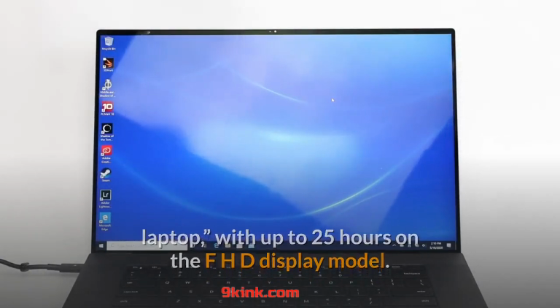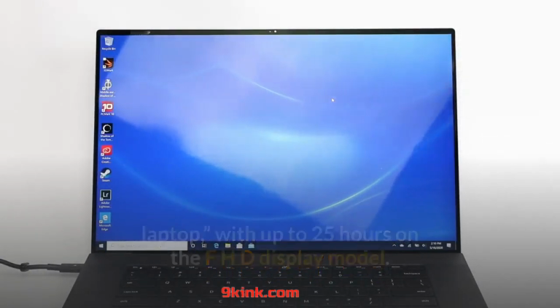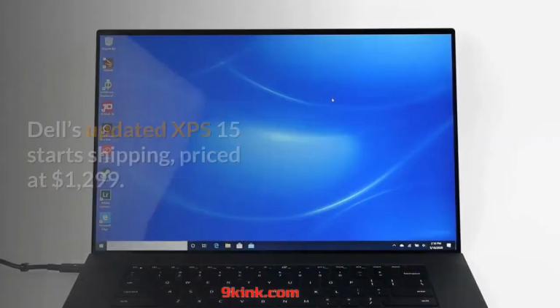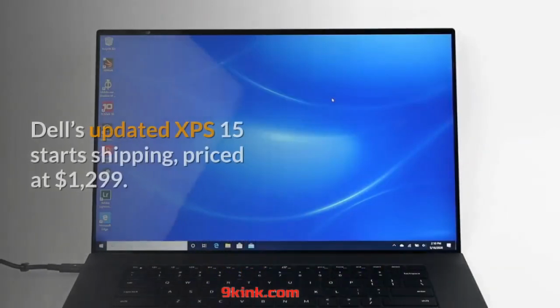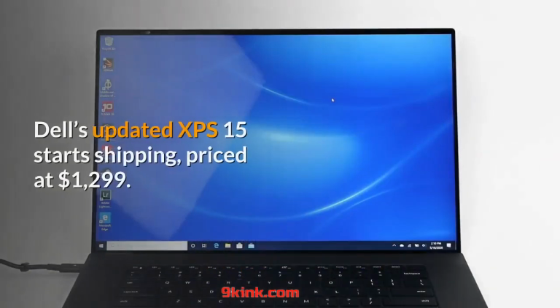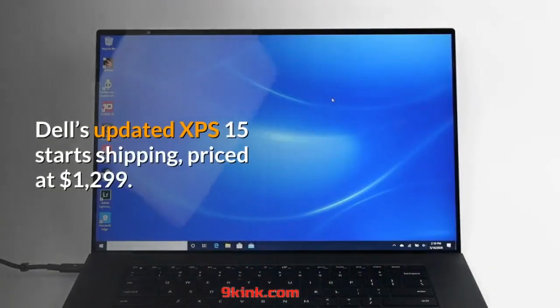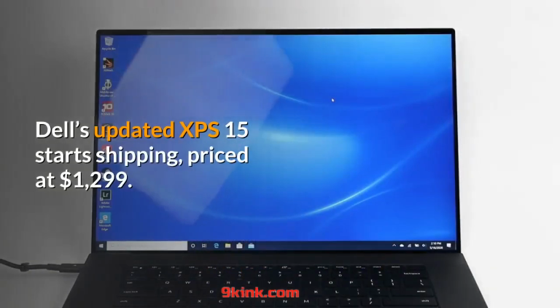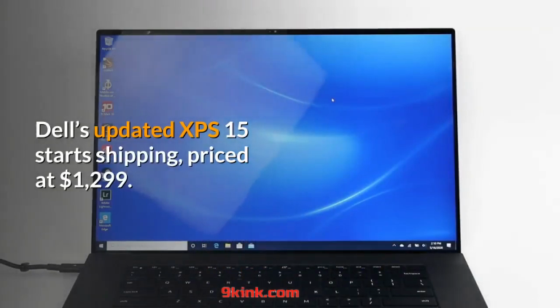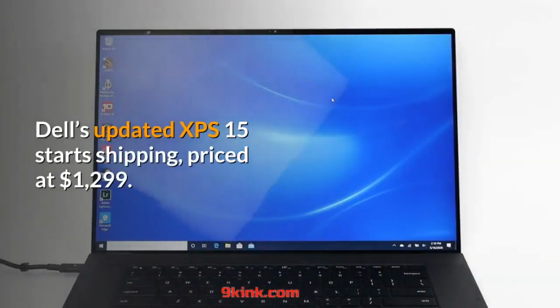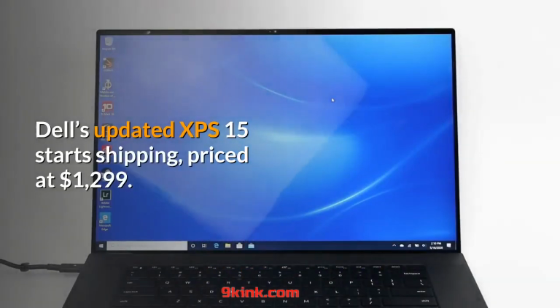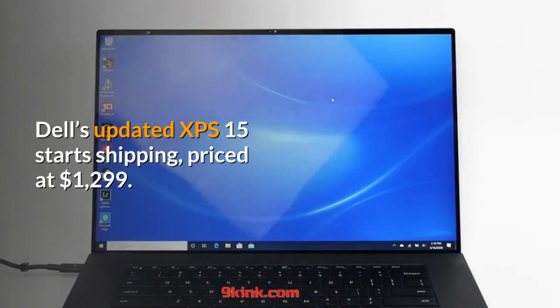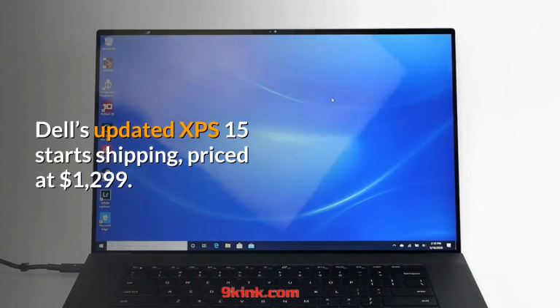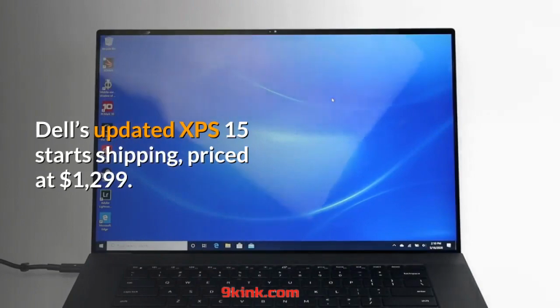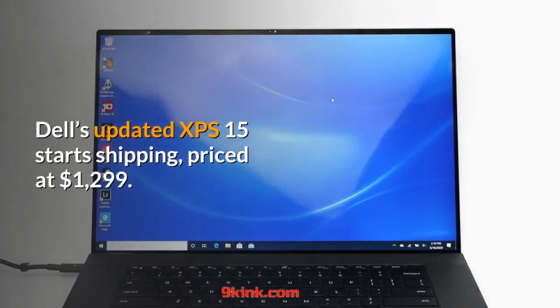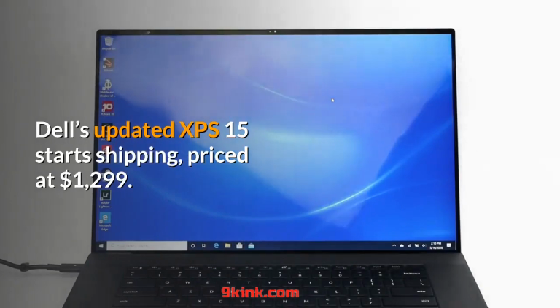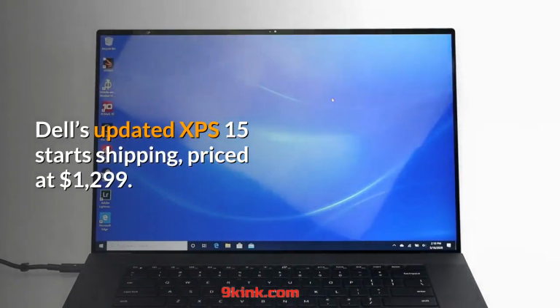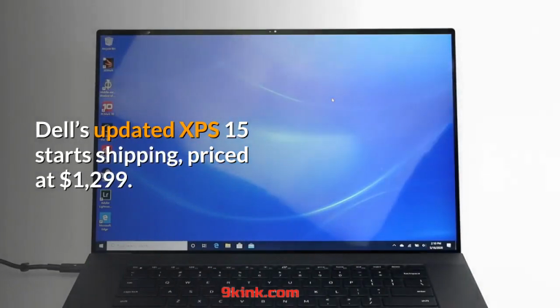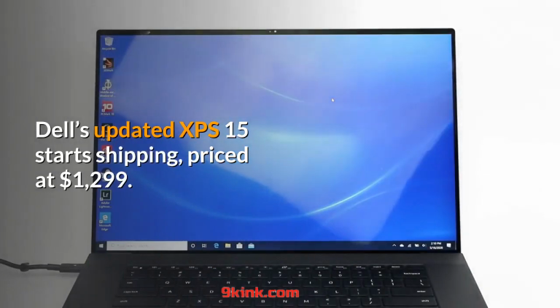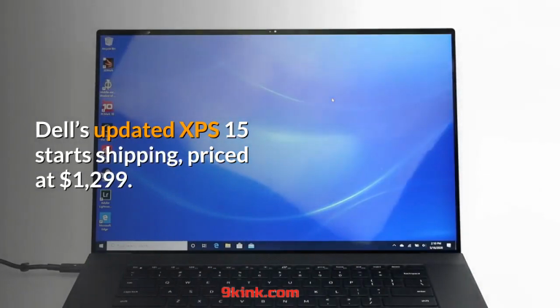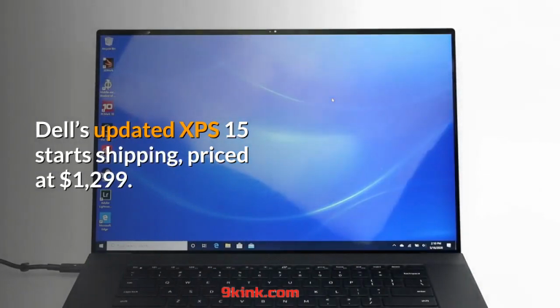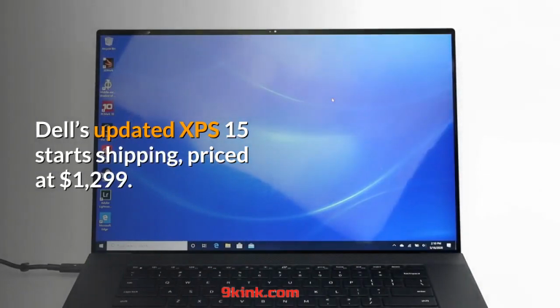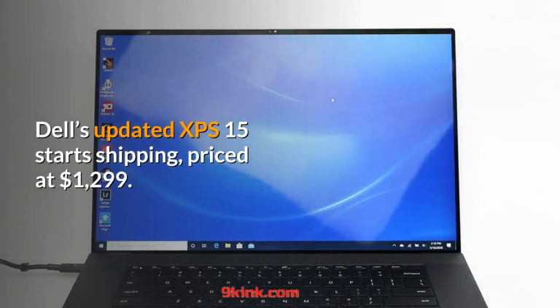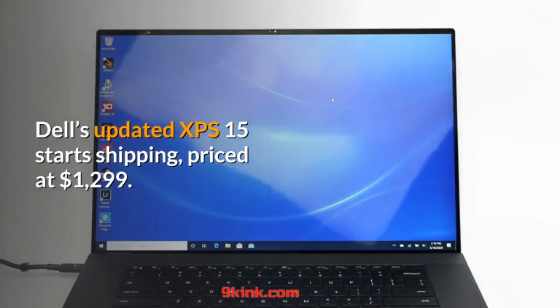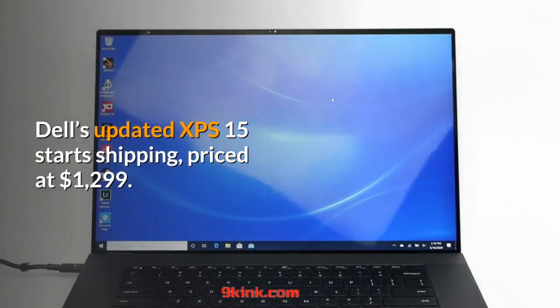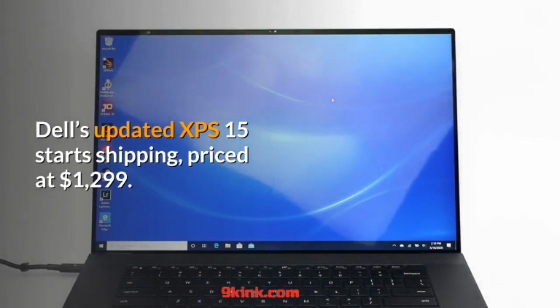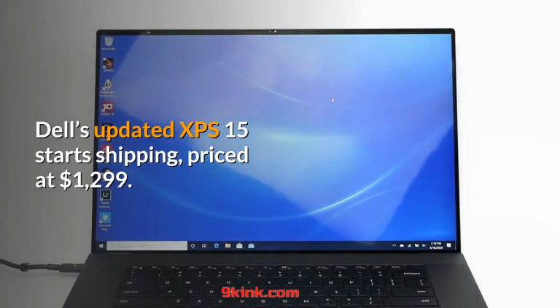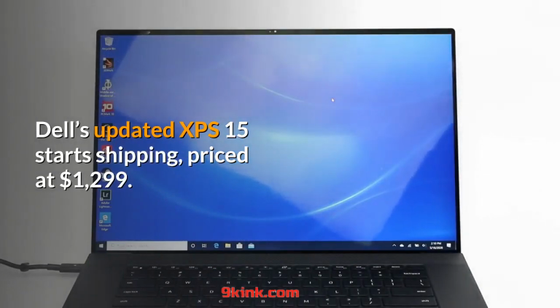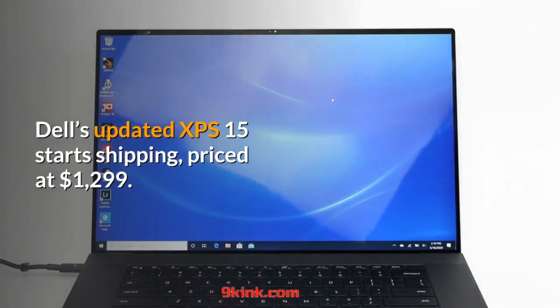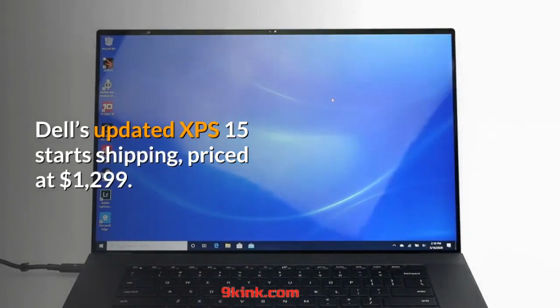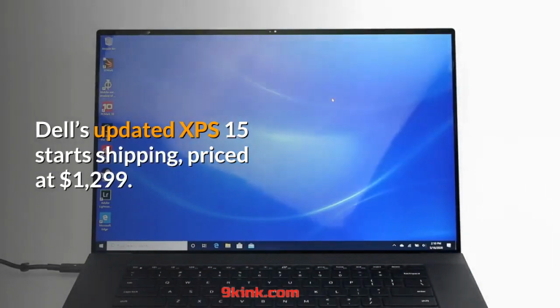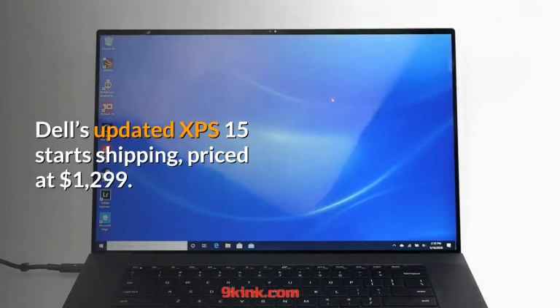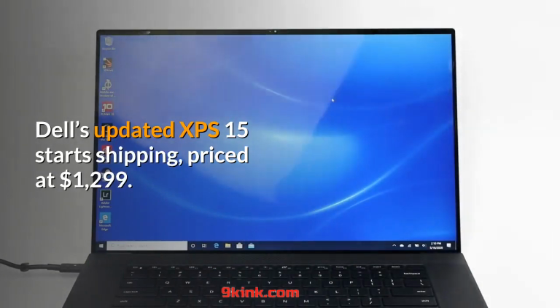Dell's updated XPS 15 starts shipping, priced at $1,299.